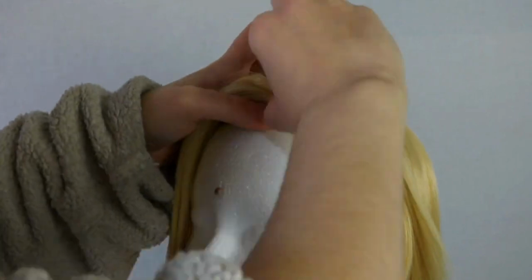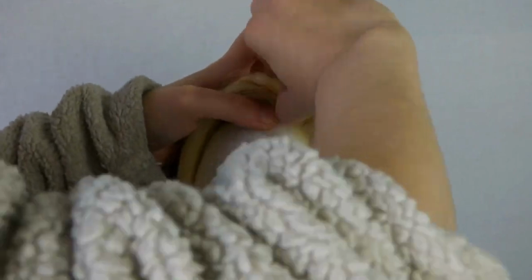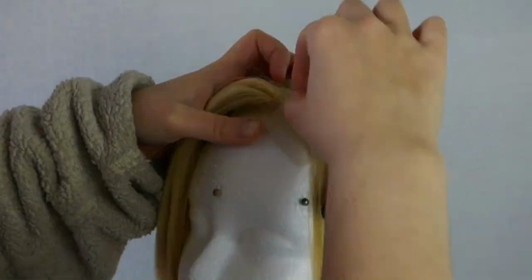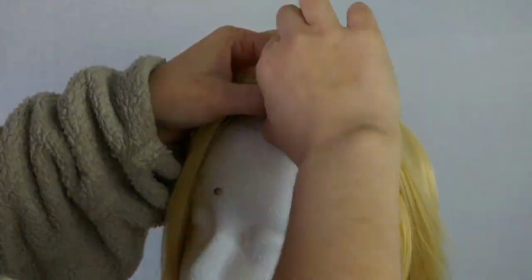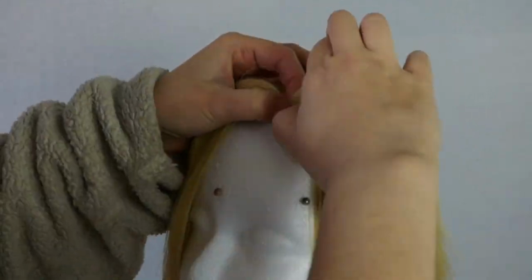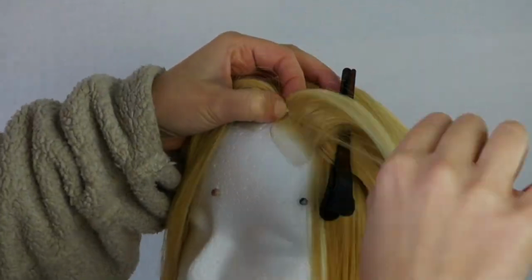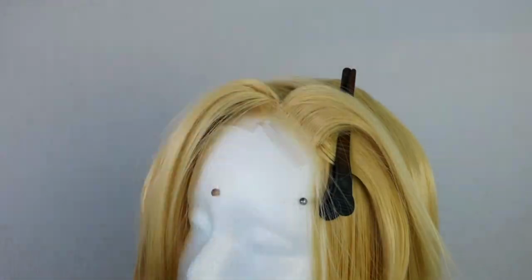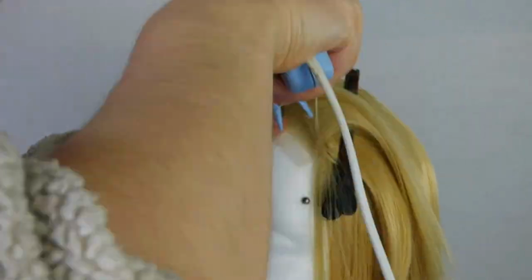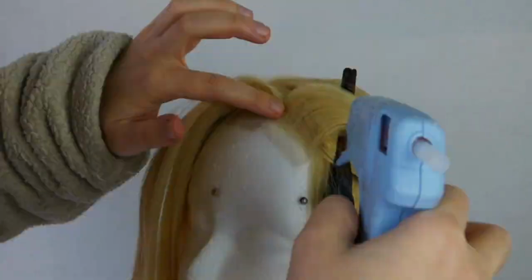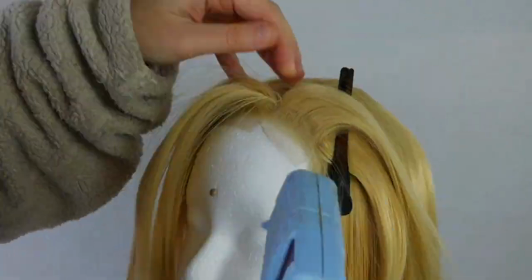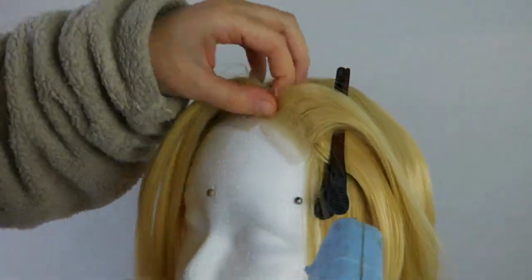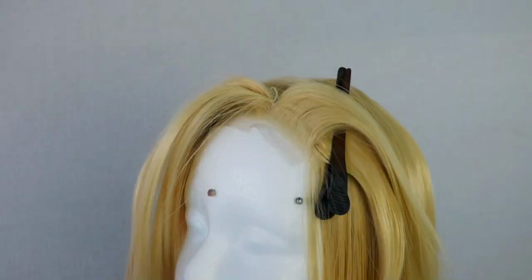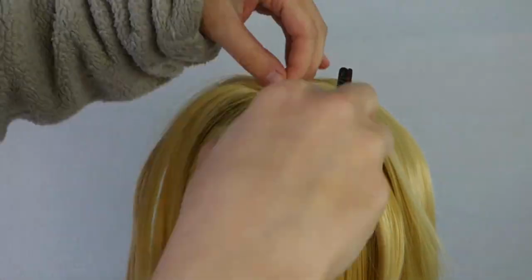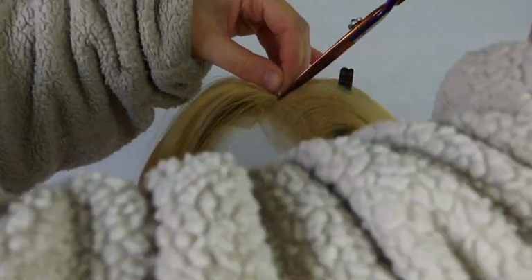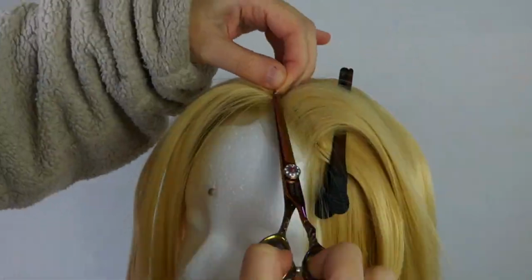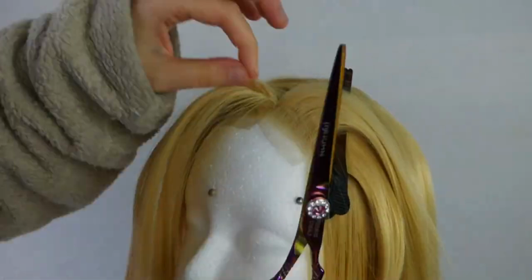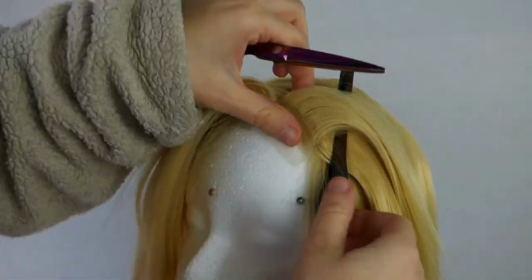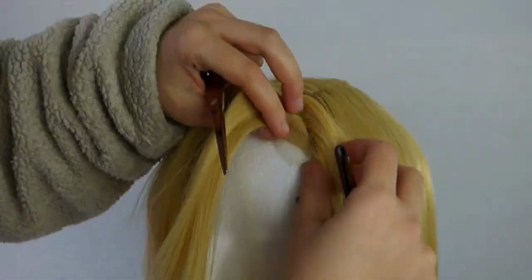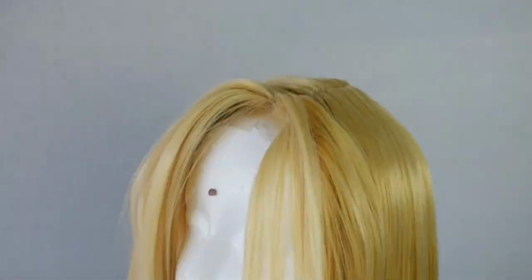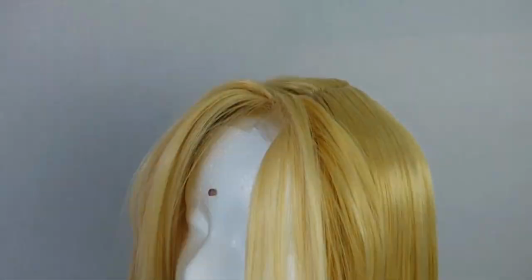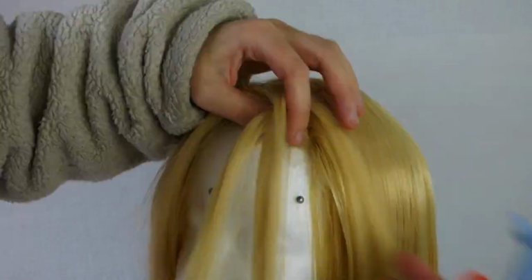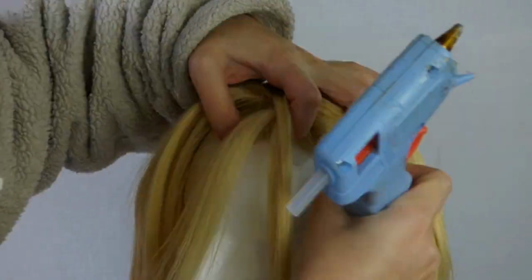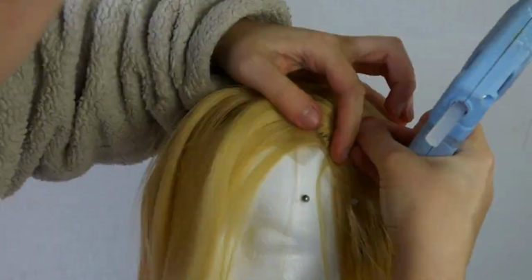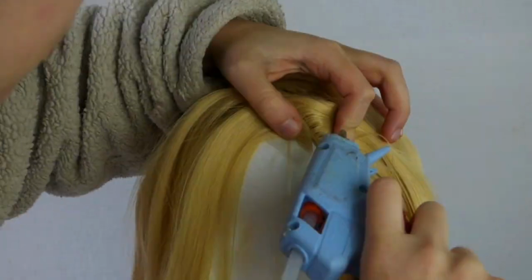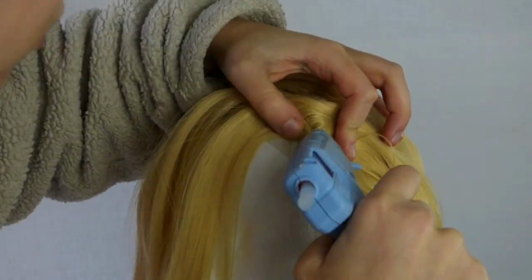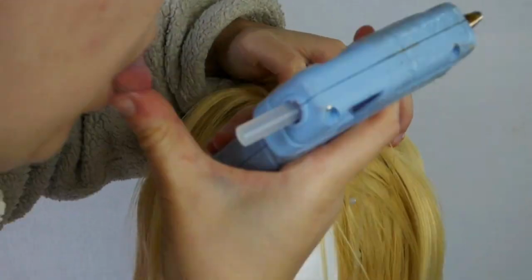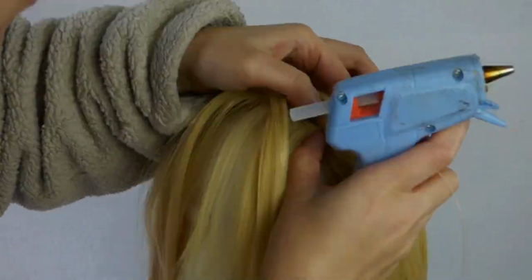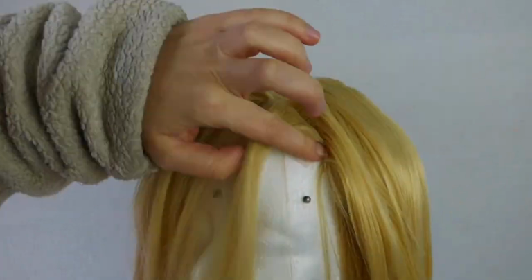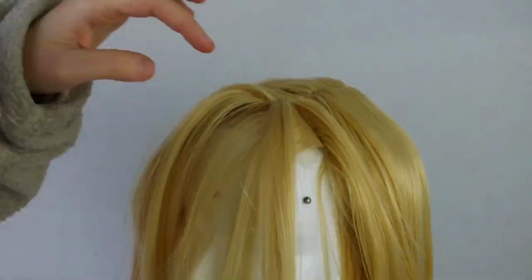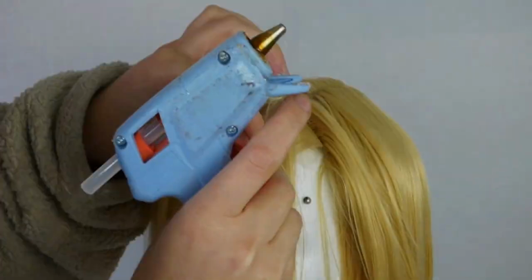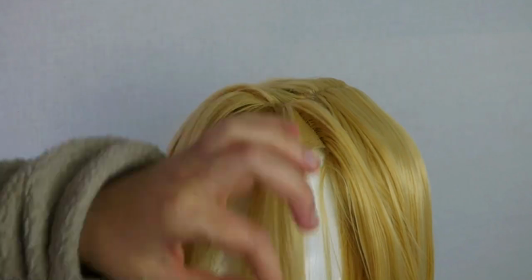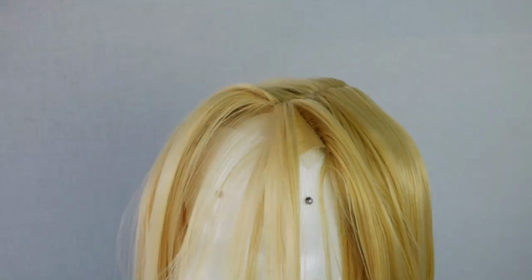I'm going to do the exact same thing on the other side. I actually didn't use all of the lace, so I'm going to be saving it for a later part of this tutorial.